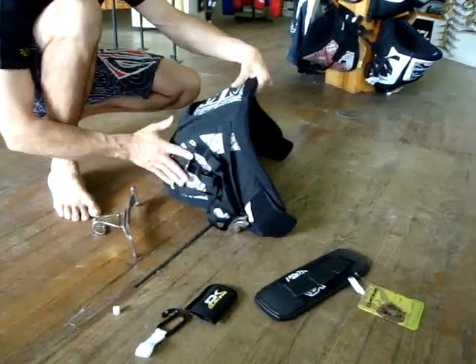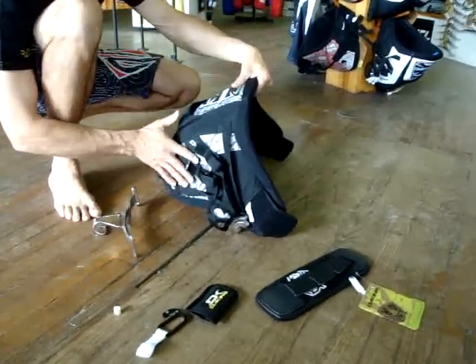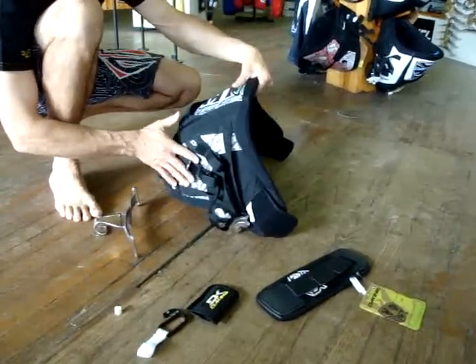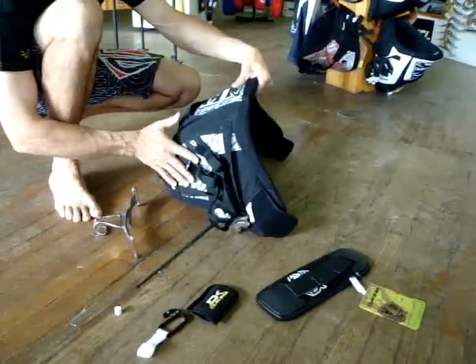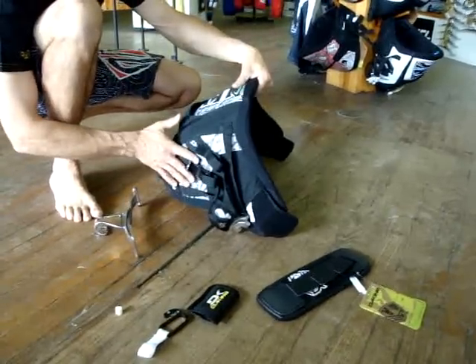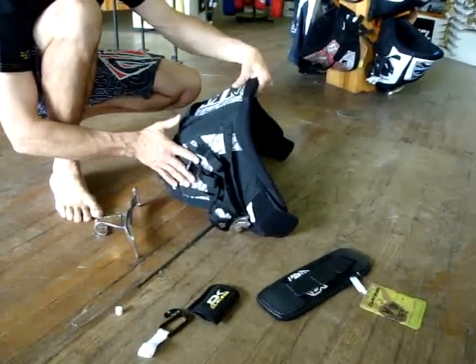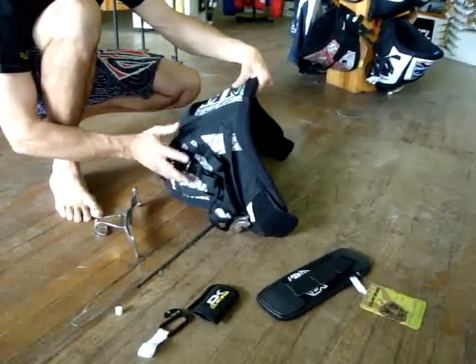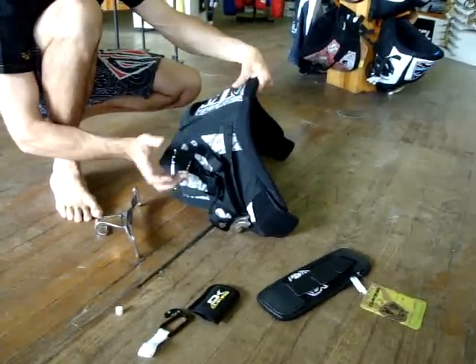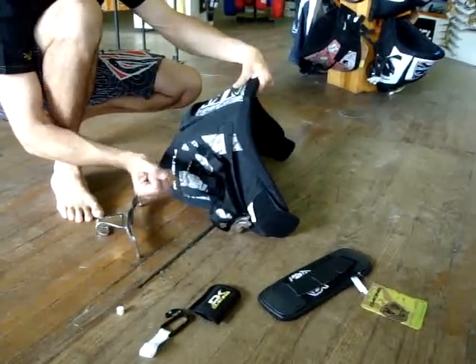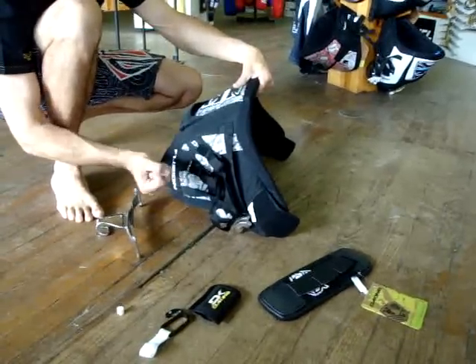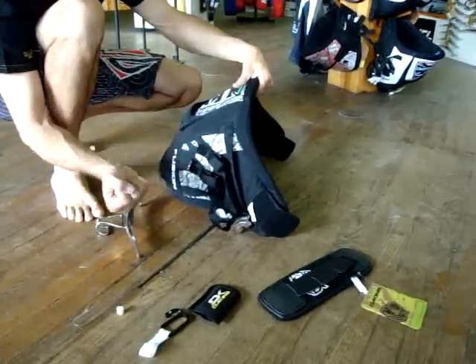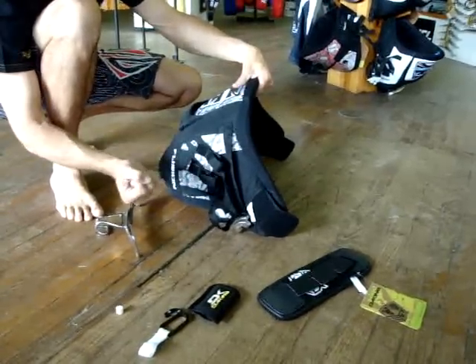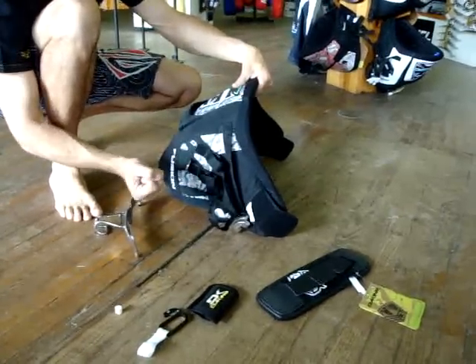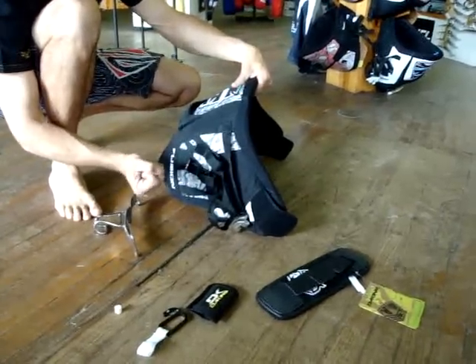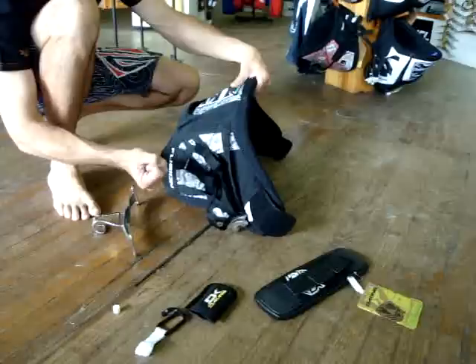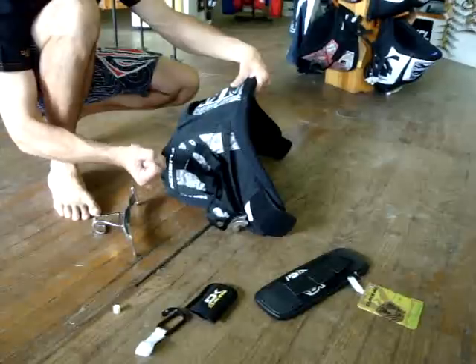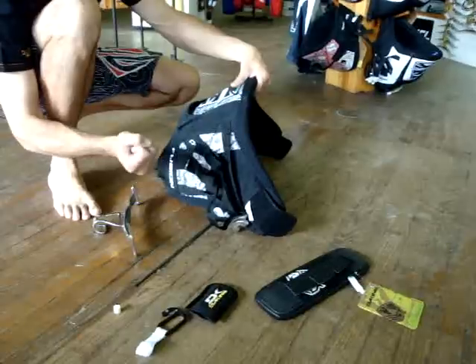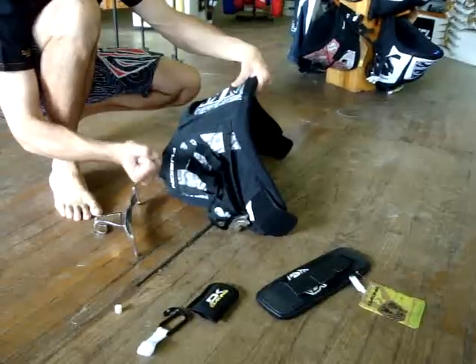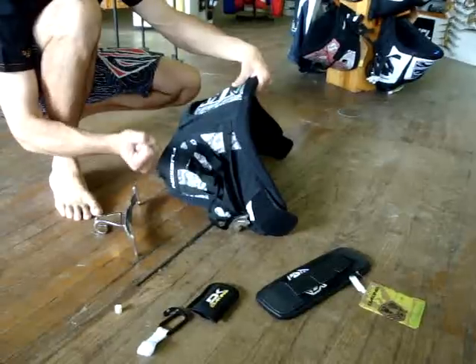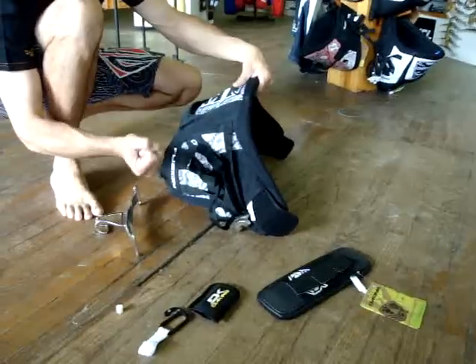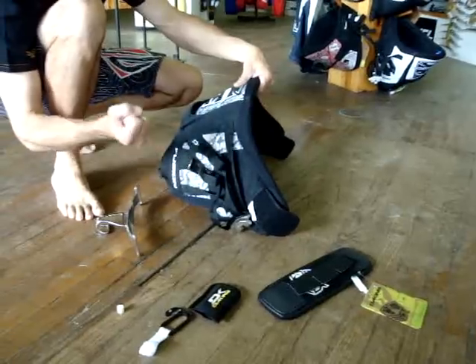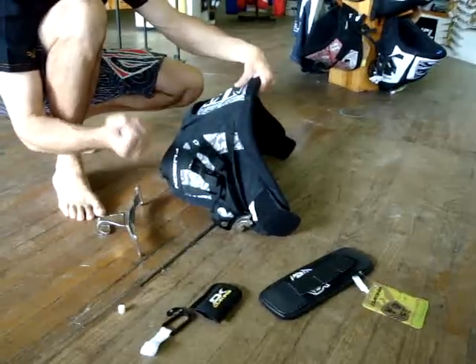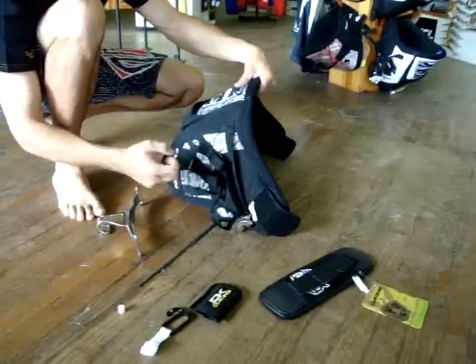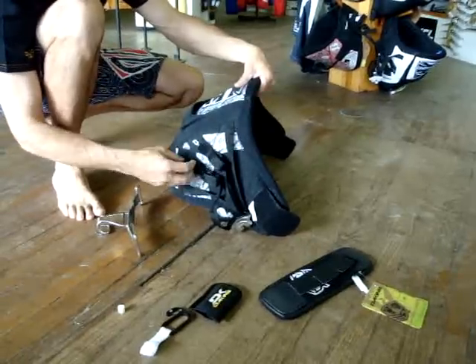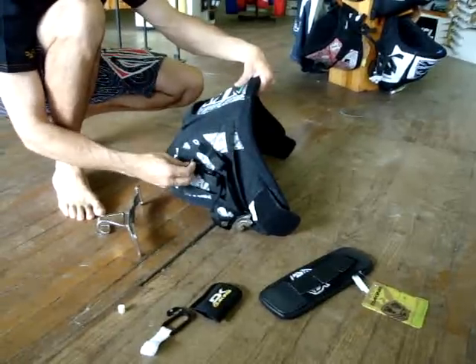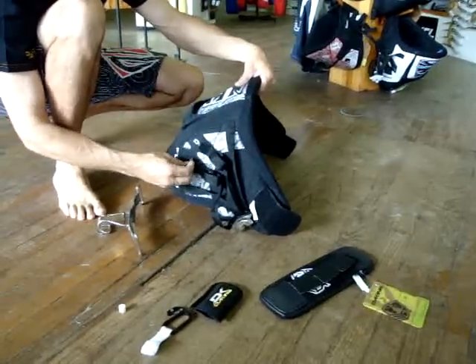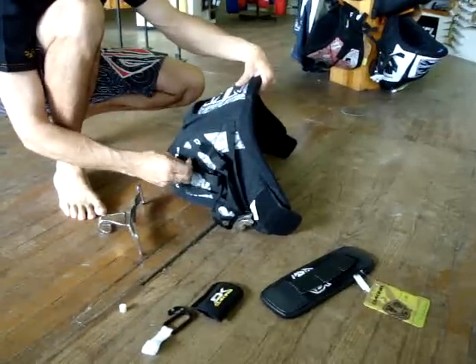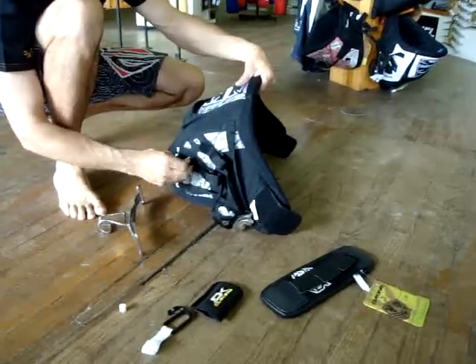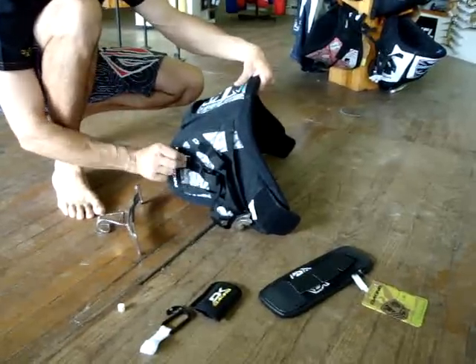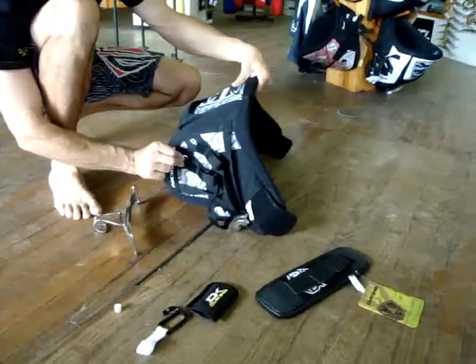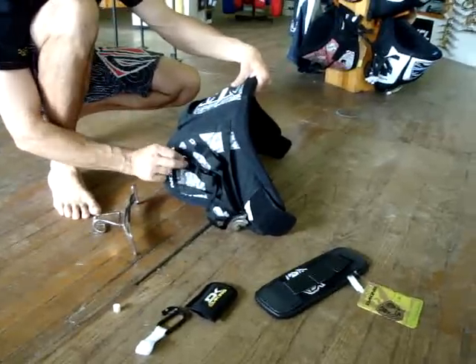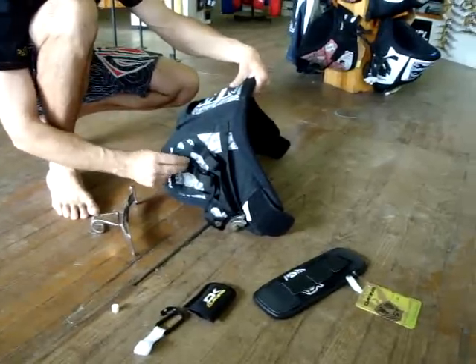To use a leash on this, you will want a releasable leash that releases on the leash itself. Those are on the website.